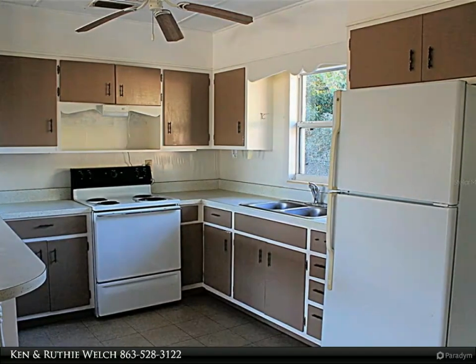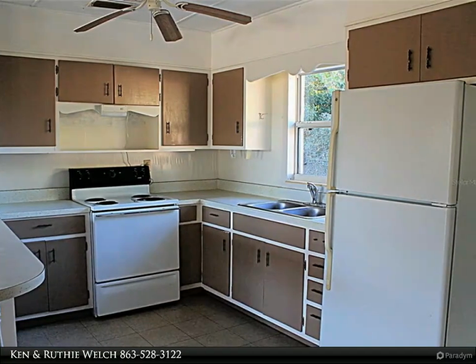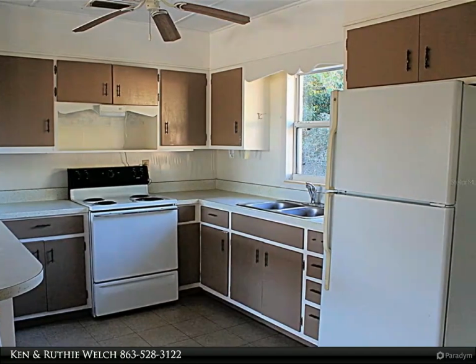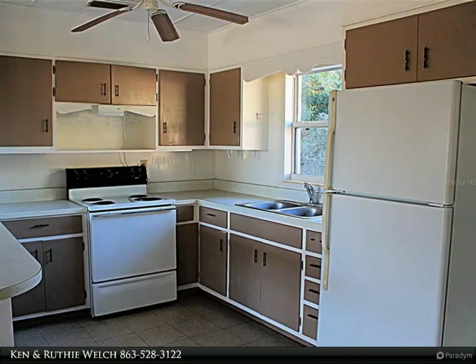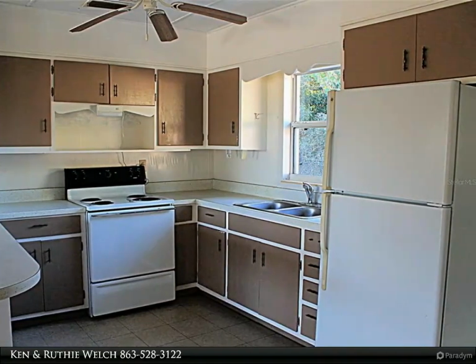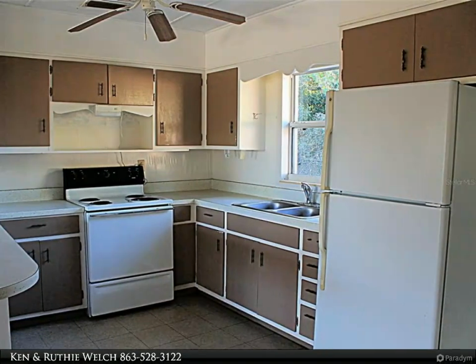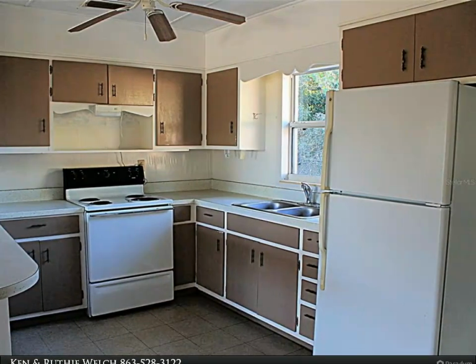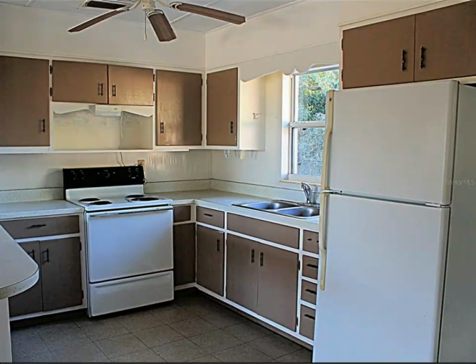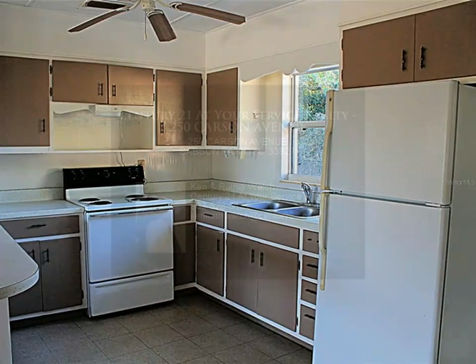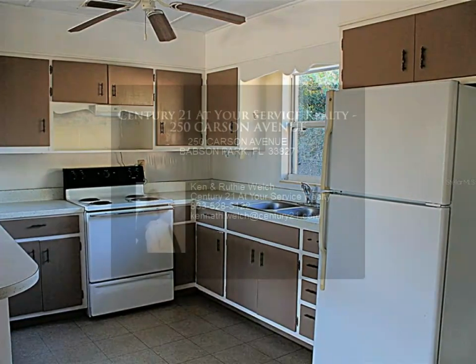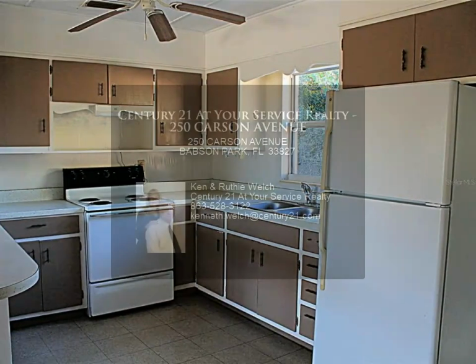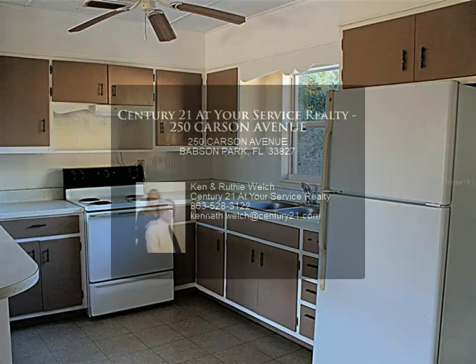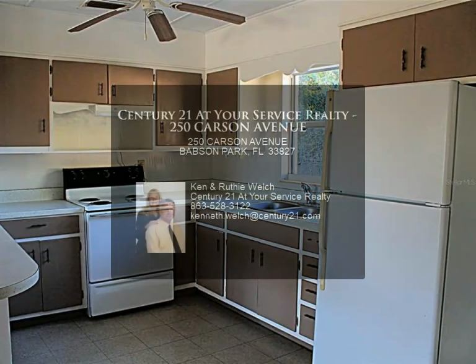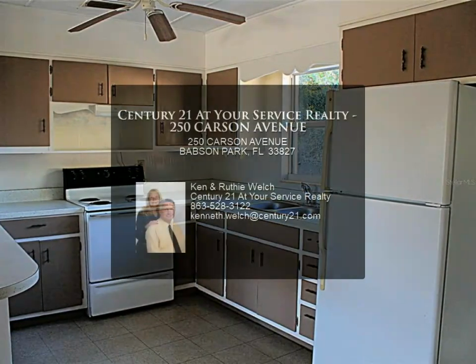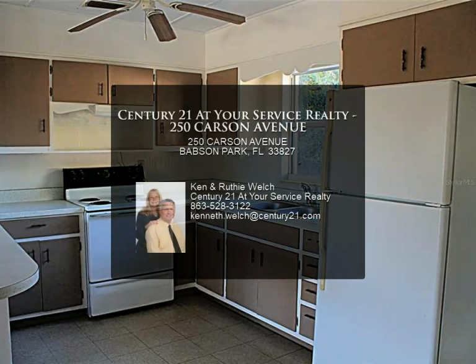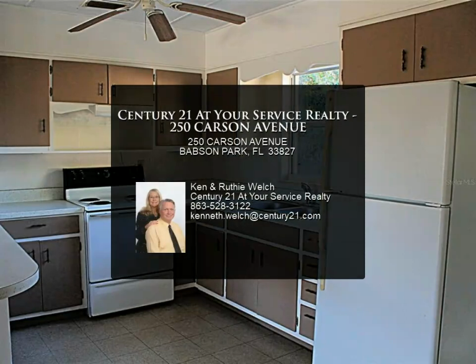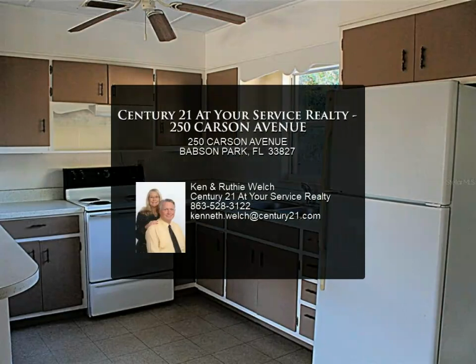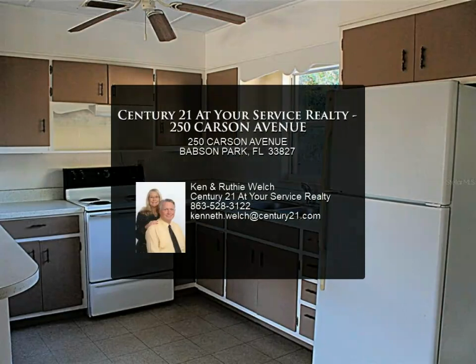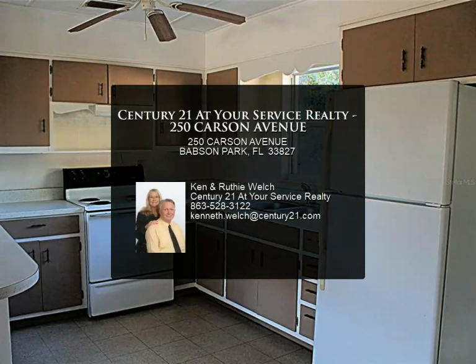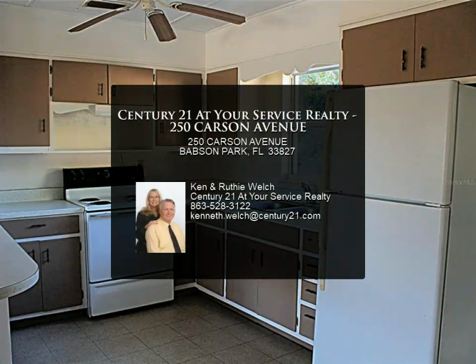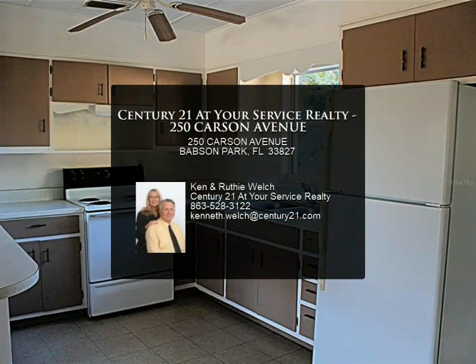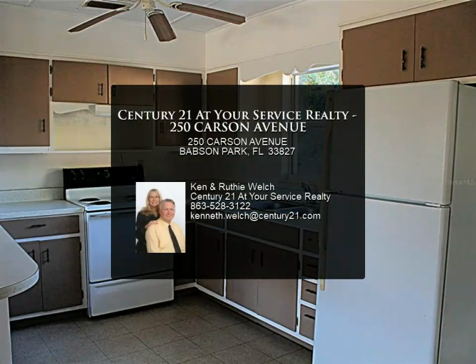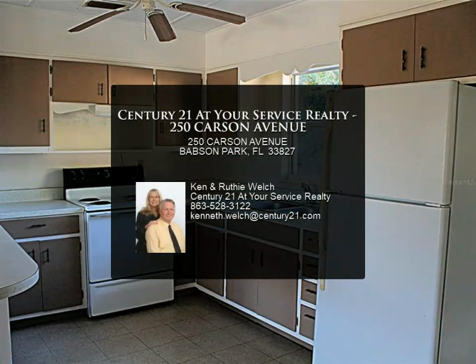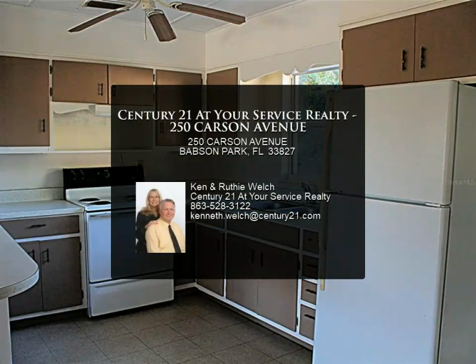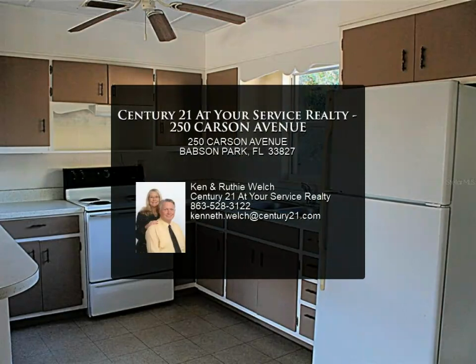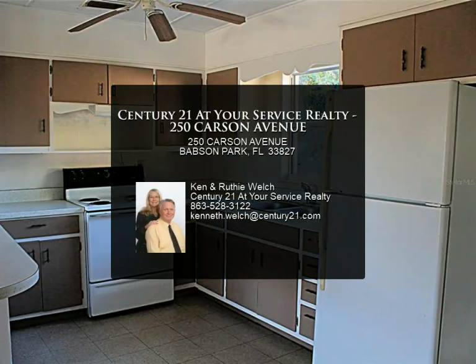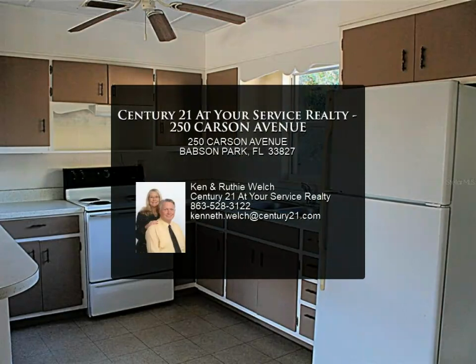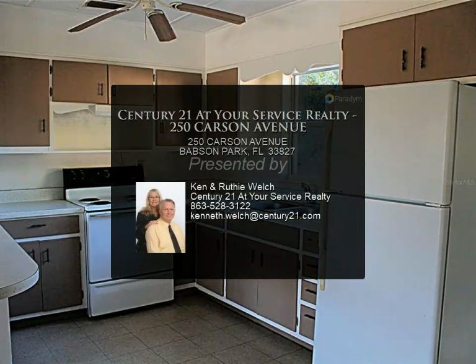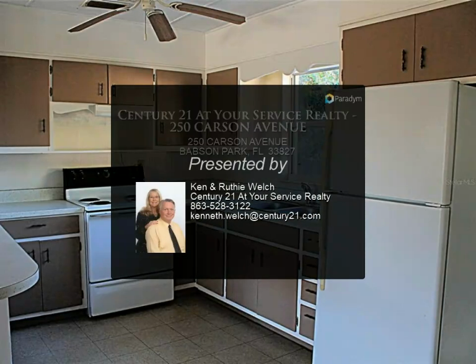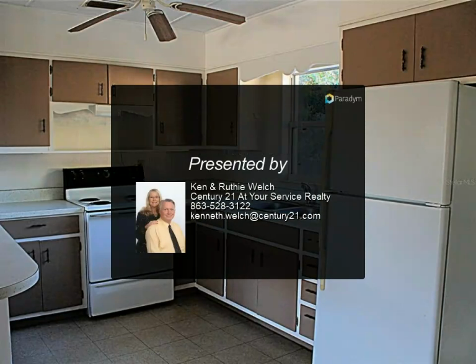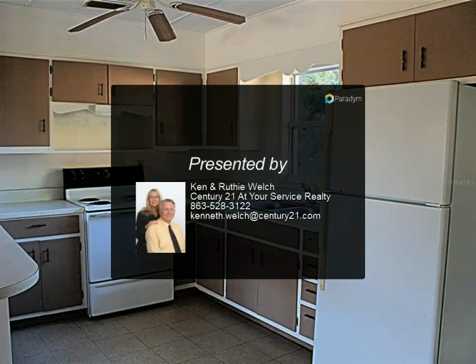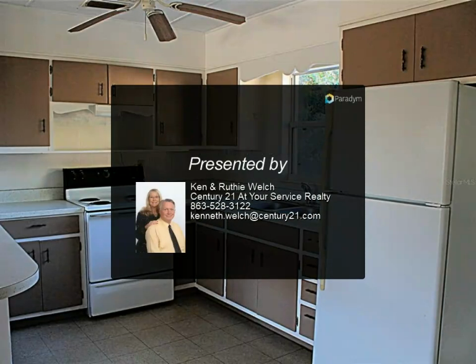Or contact Canon Ruthie Welch at 863-528-3122.